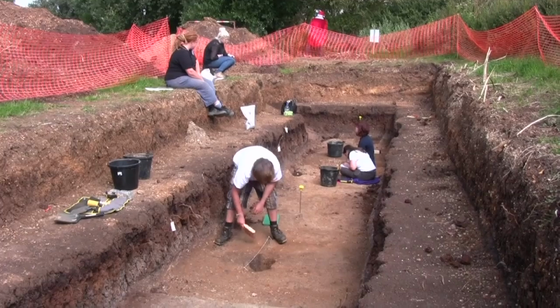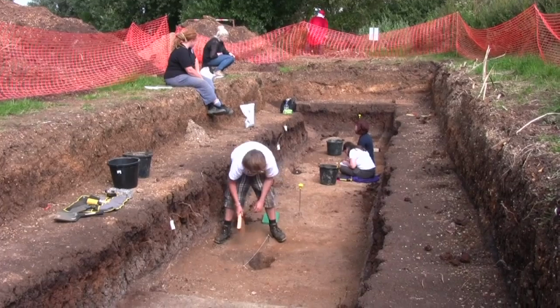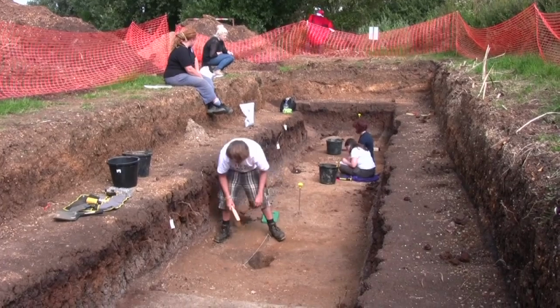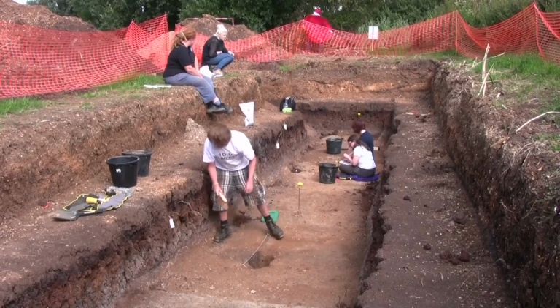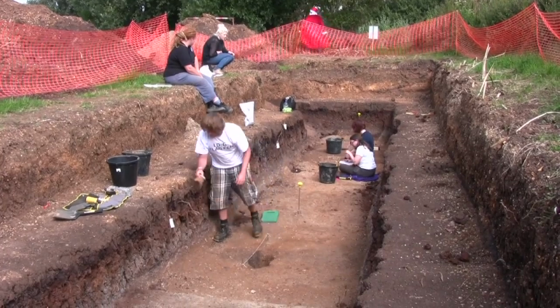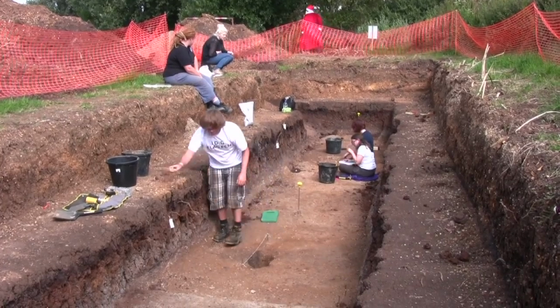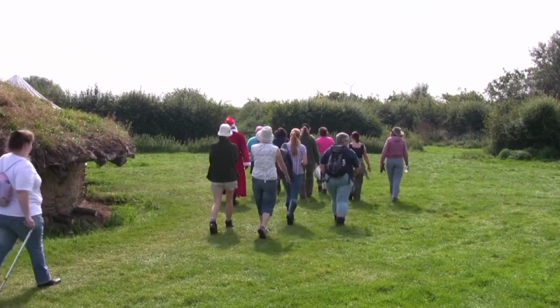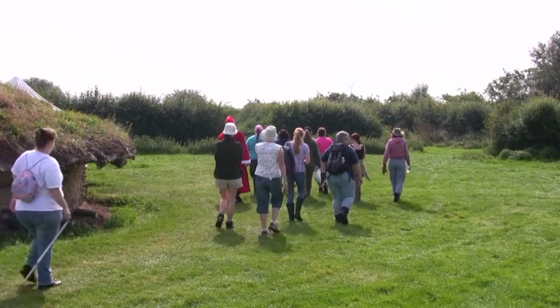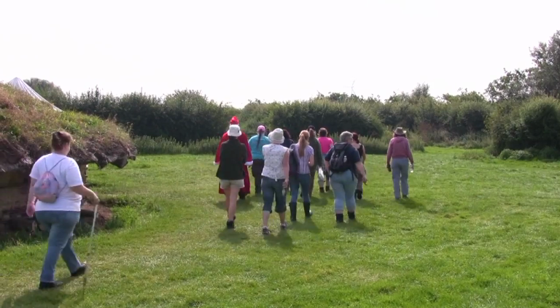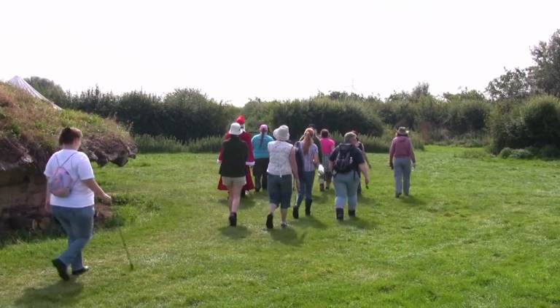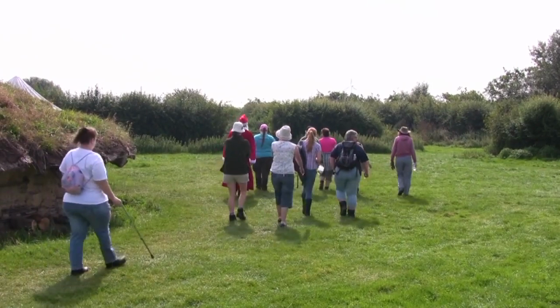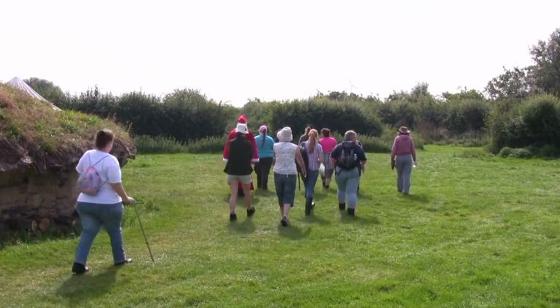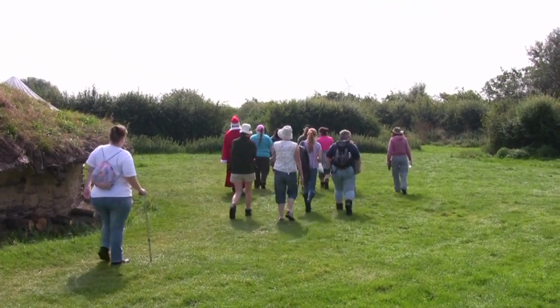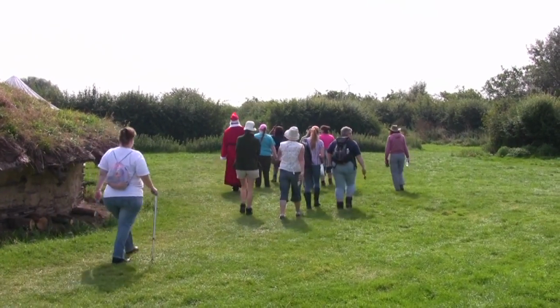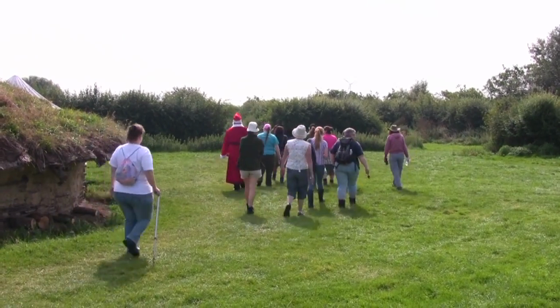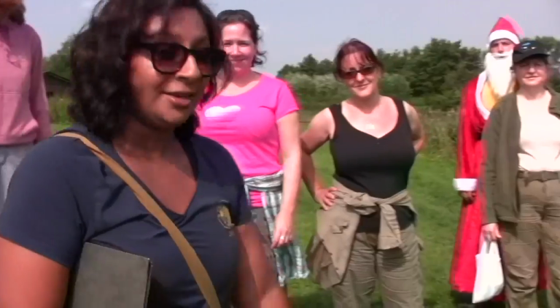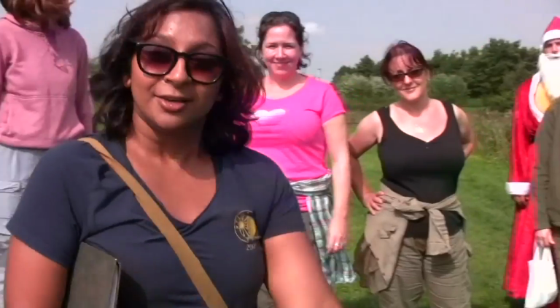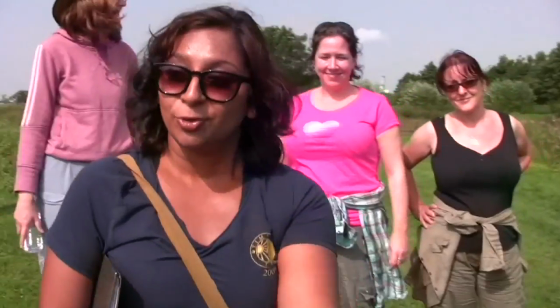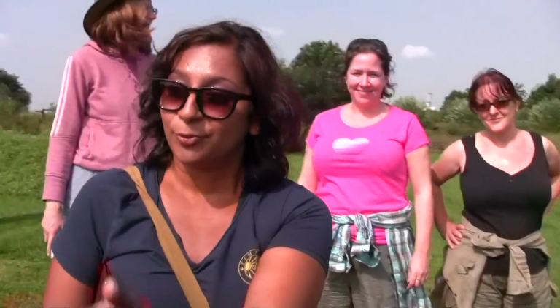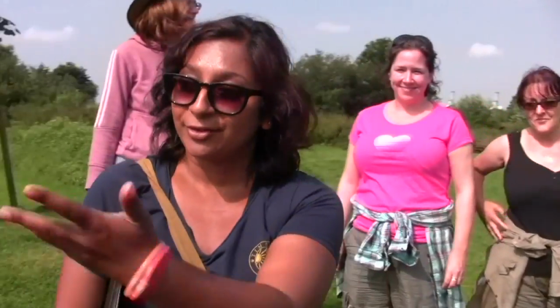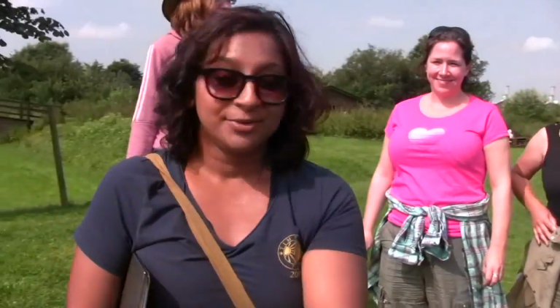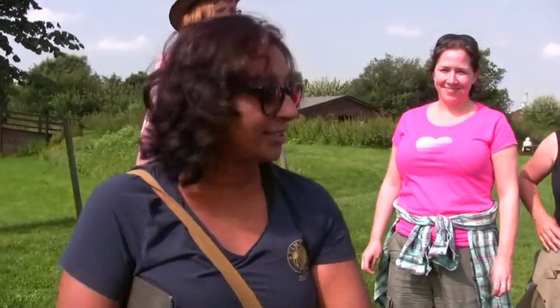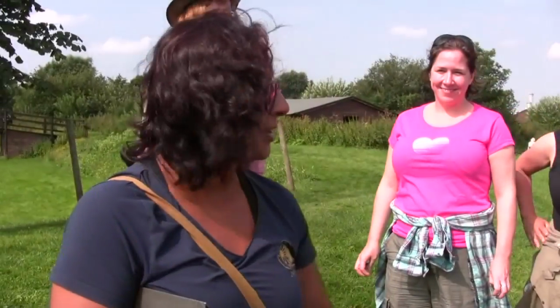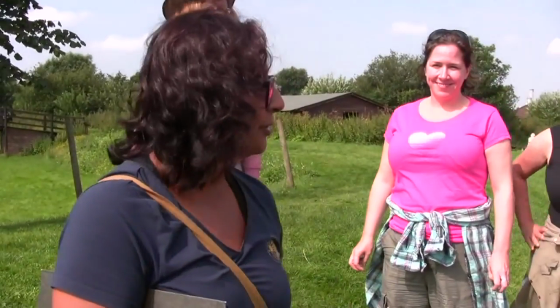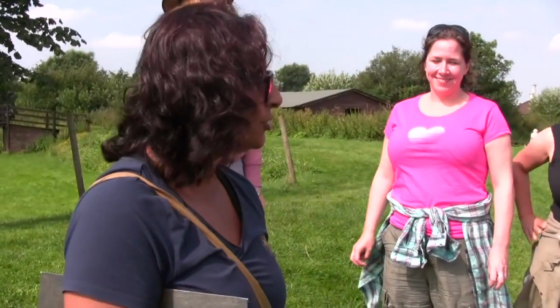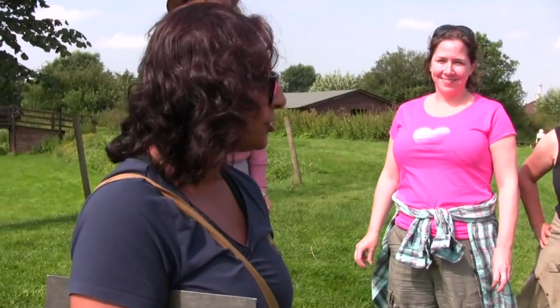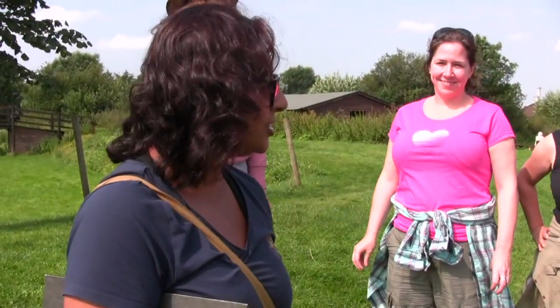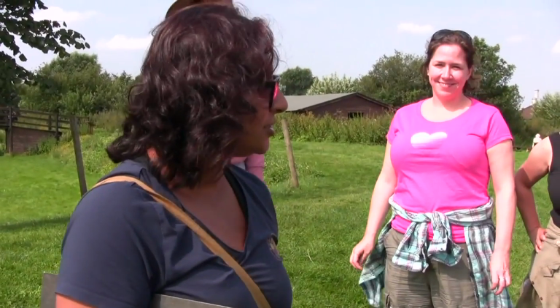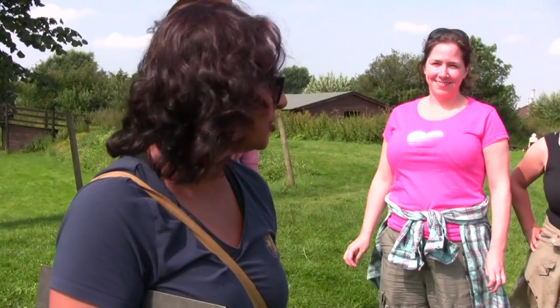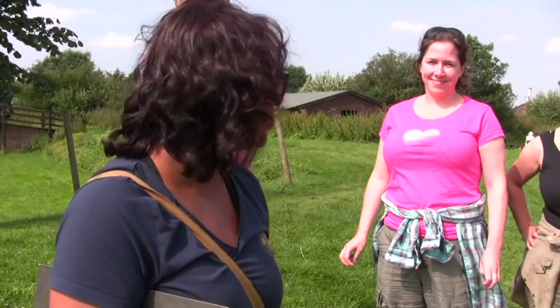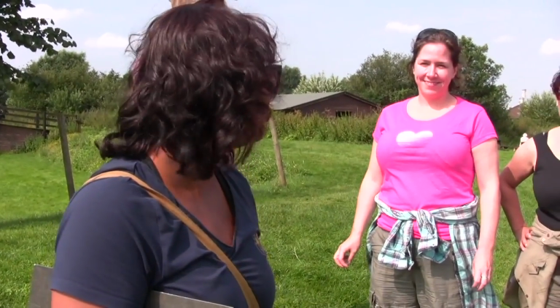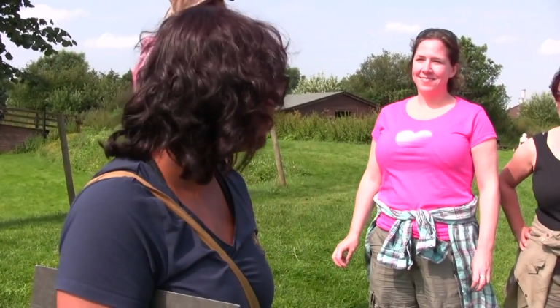This is the Bronze Age roundhouse which was built by Dave Bridgefield. You're more than welcome to ask him how he constructed such a thing of beauty.